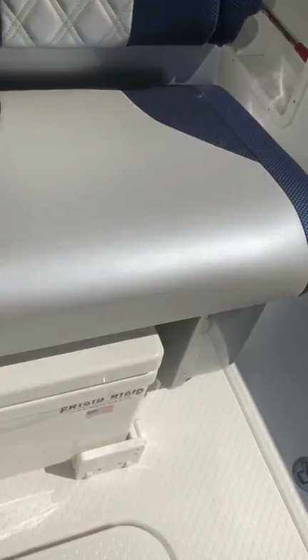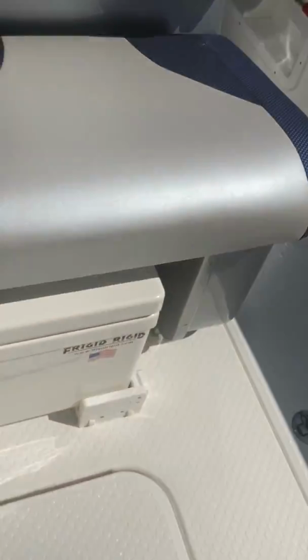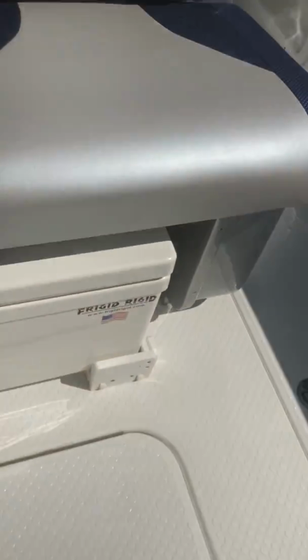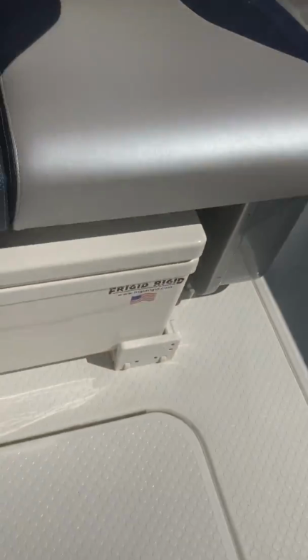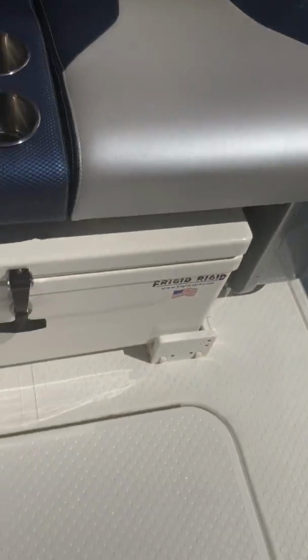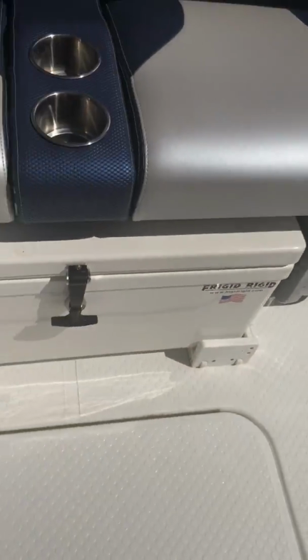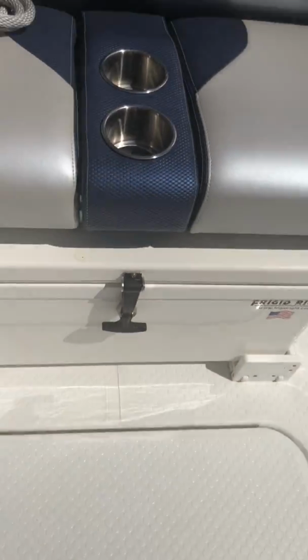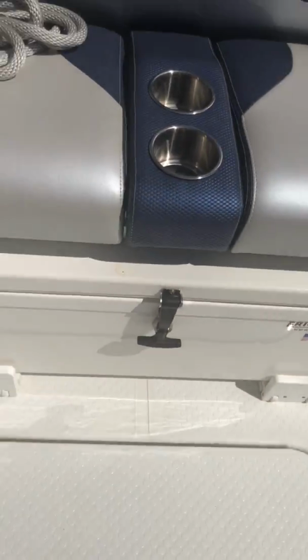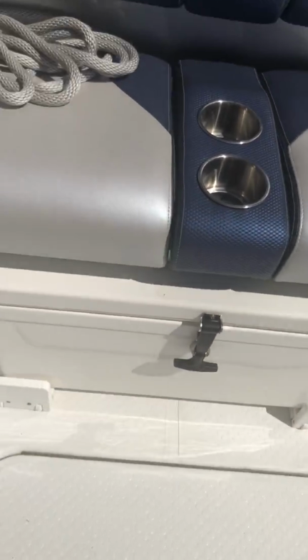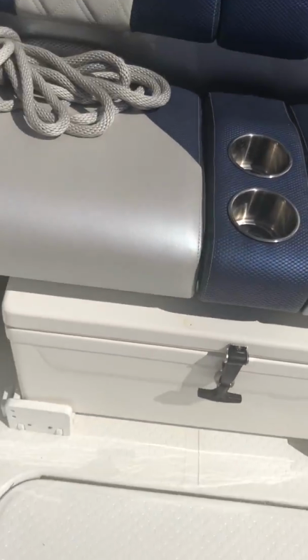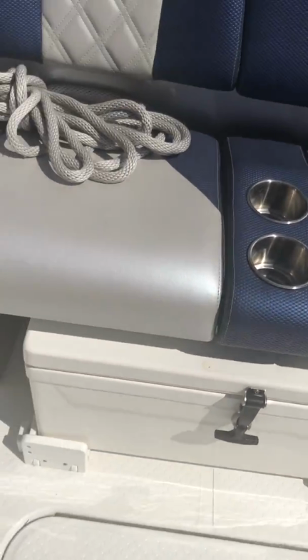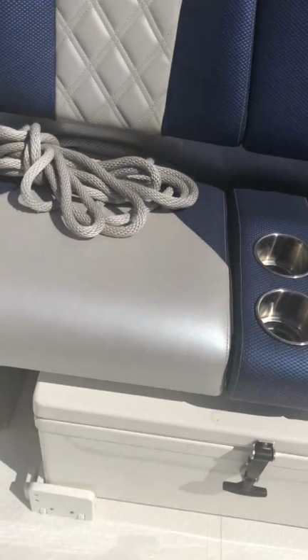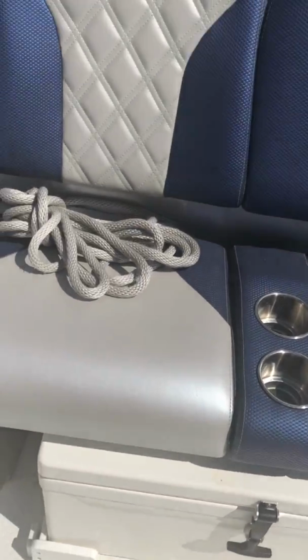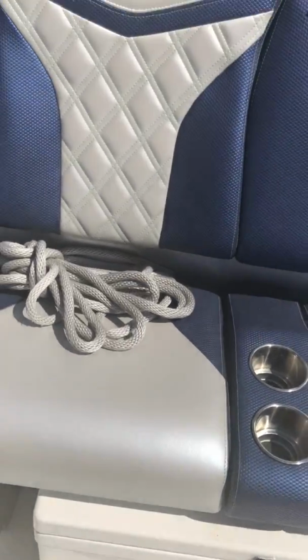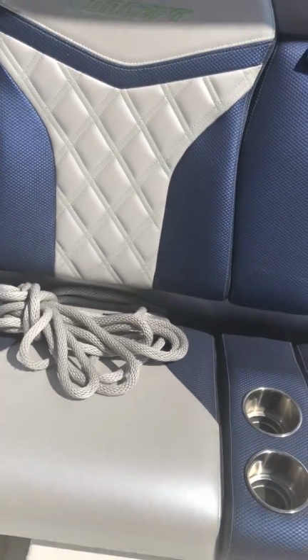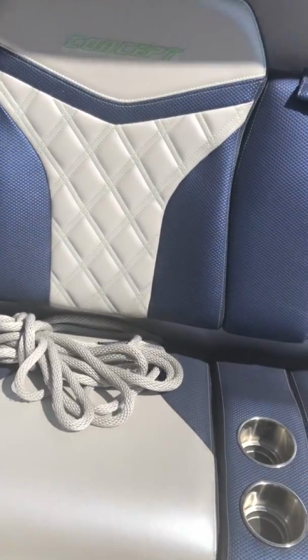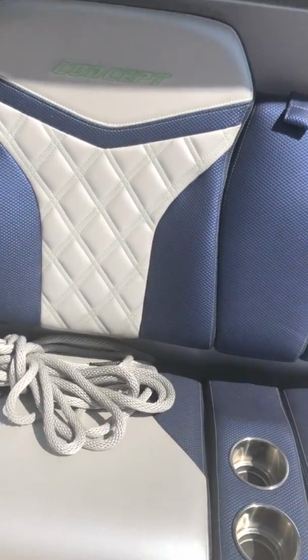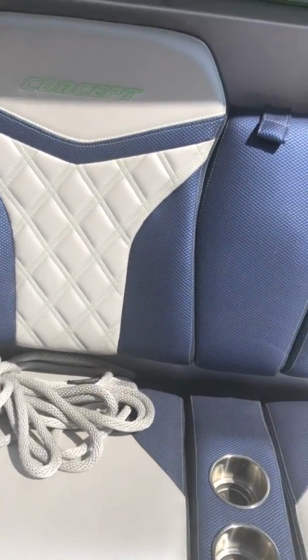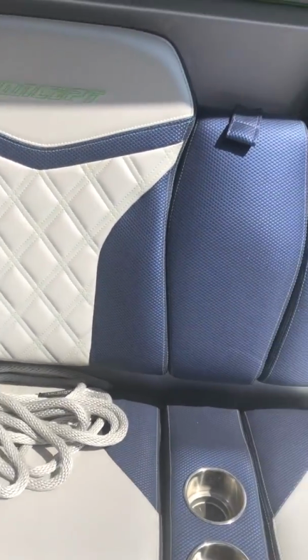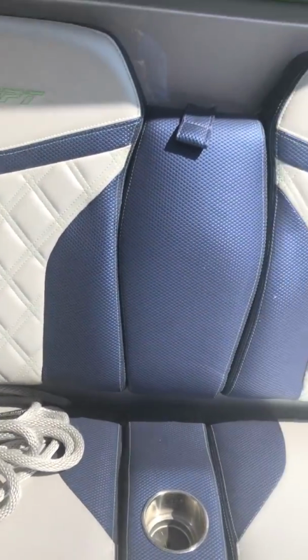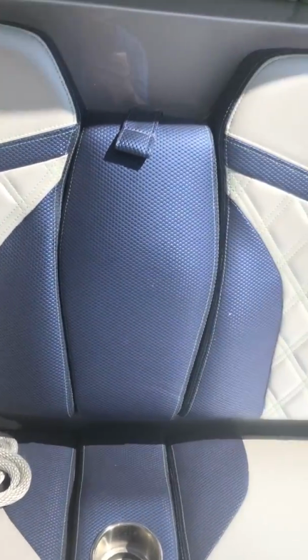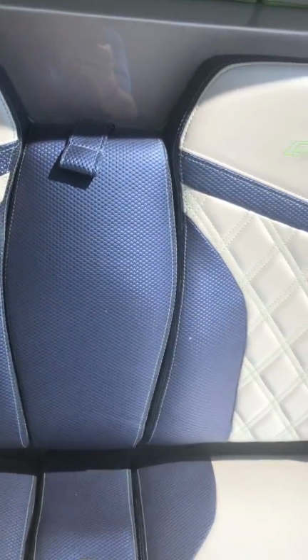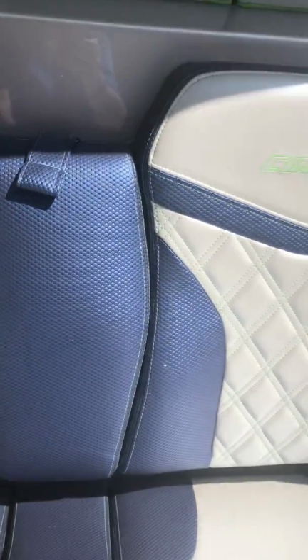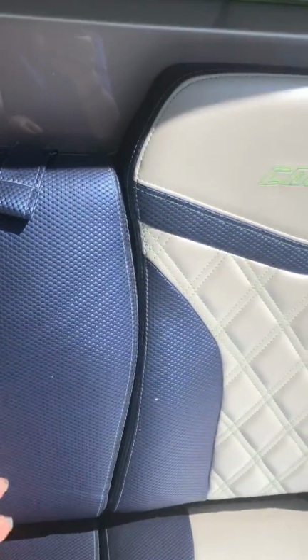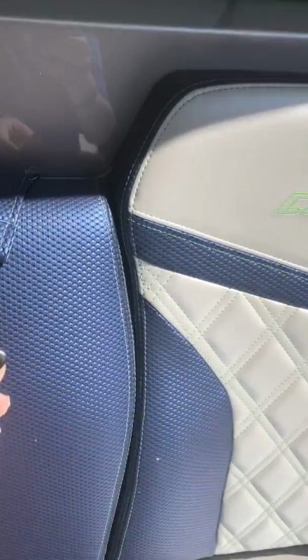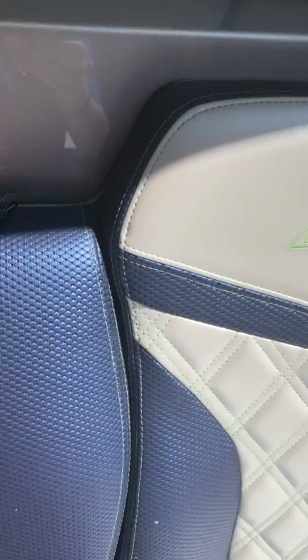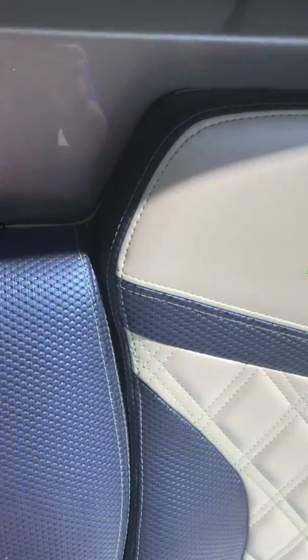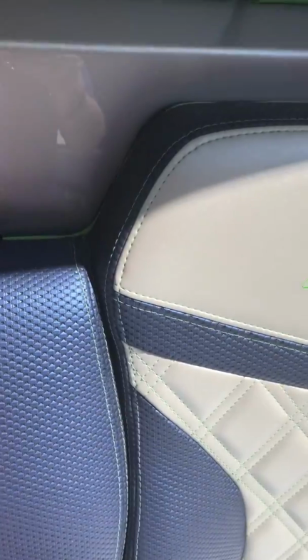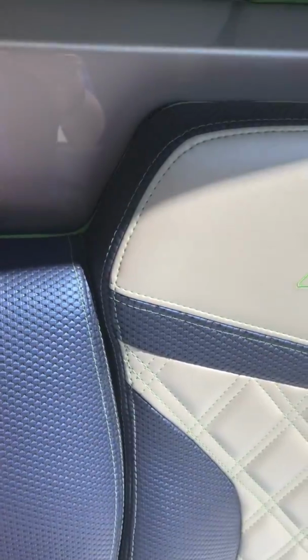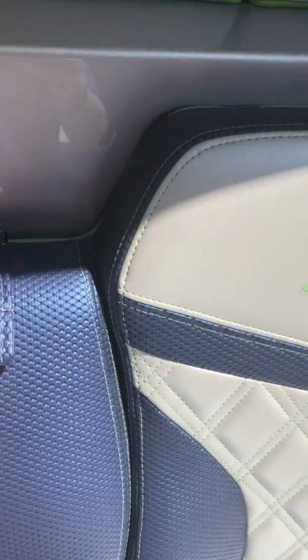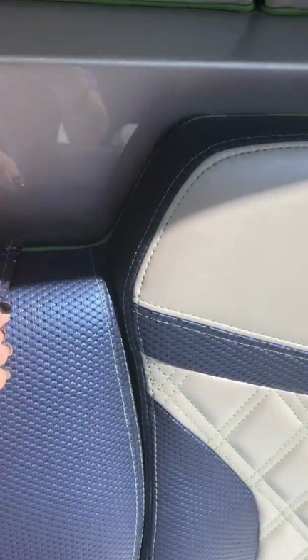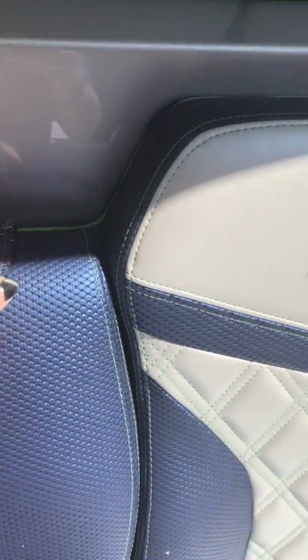There's another place for another cooler. This whole back seat also opens up for storage.